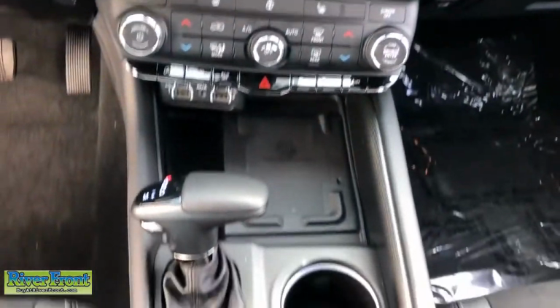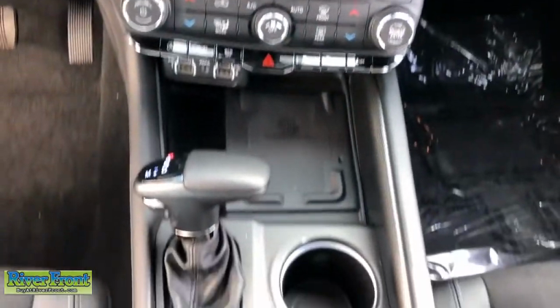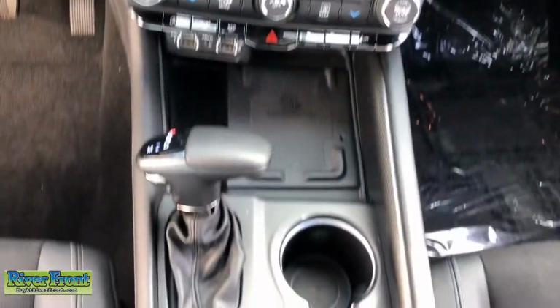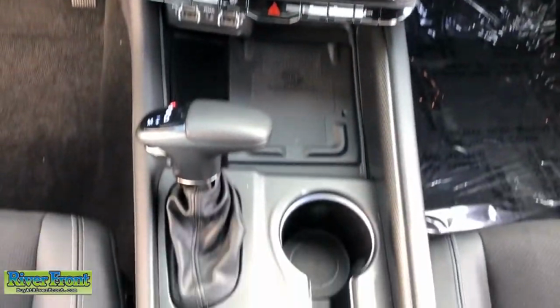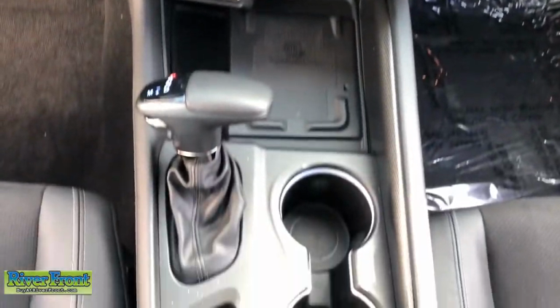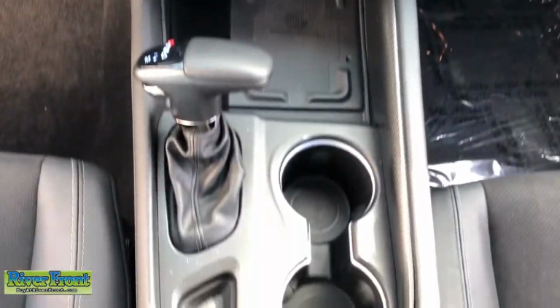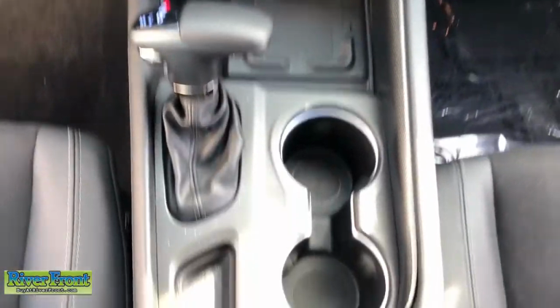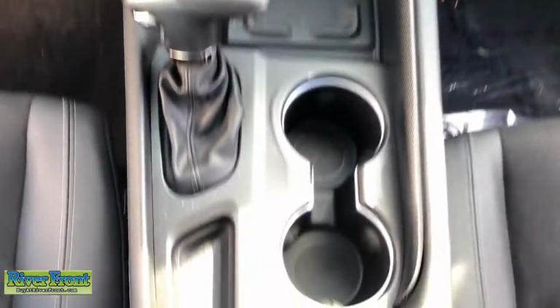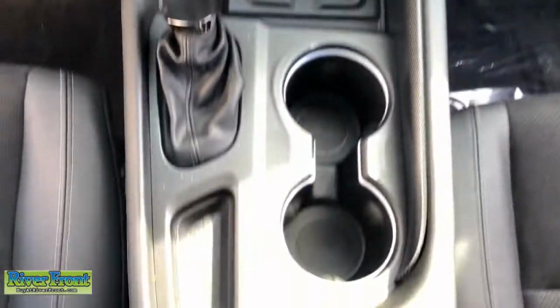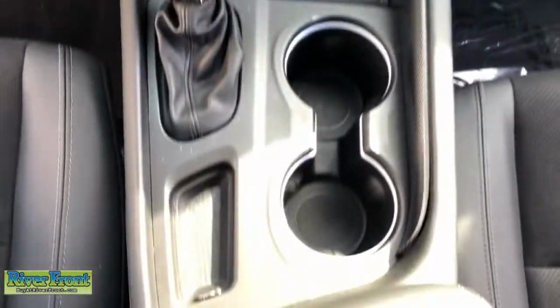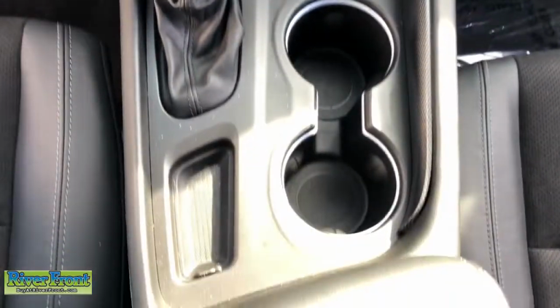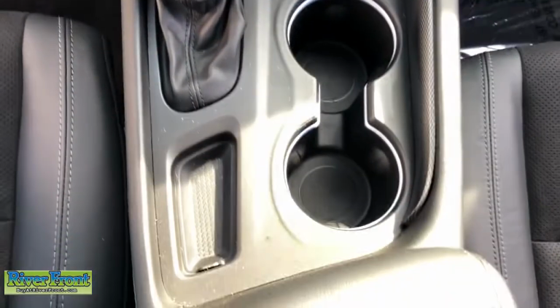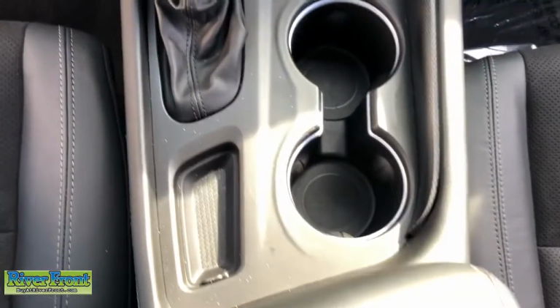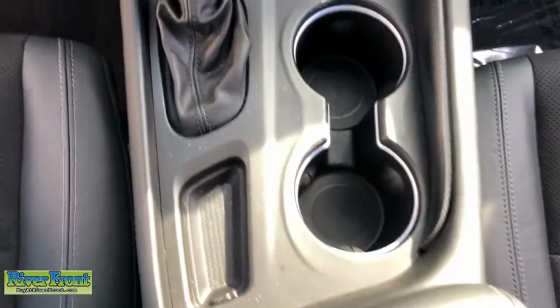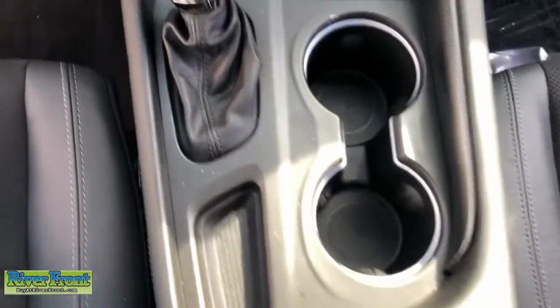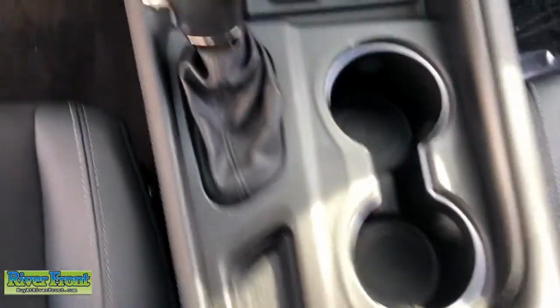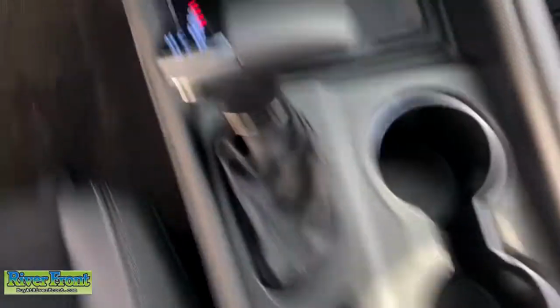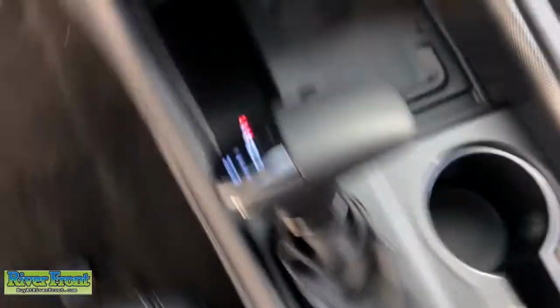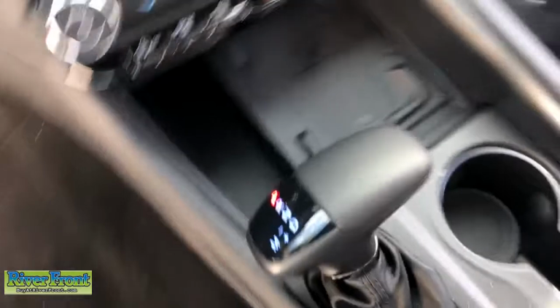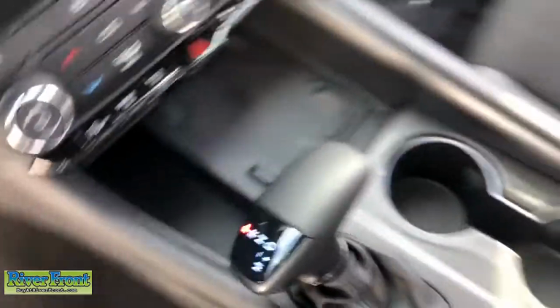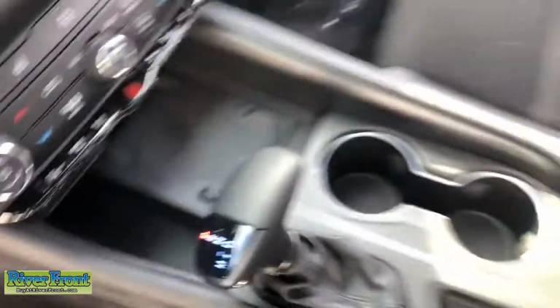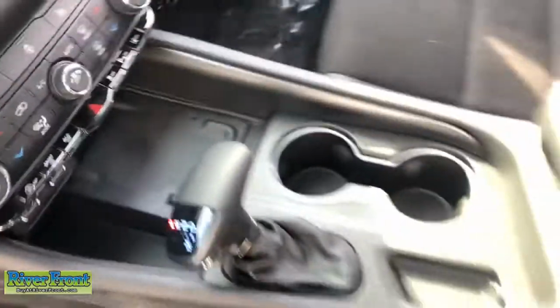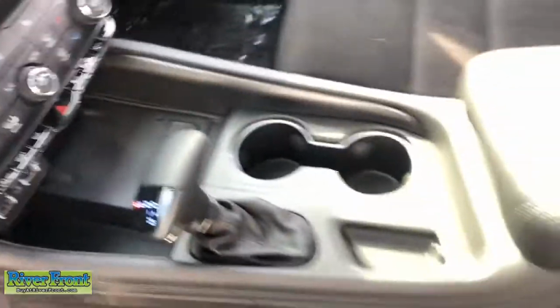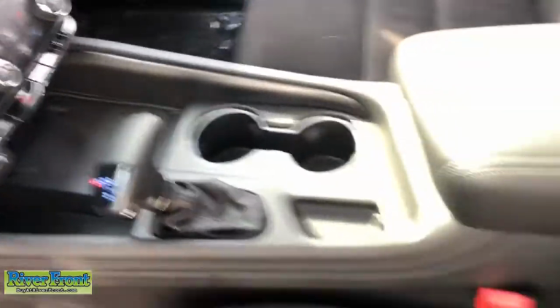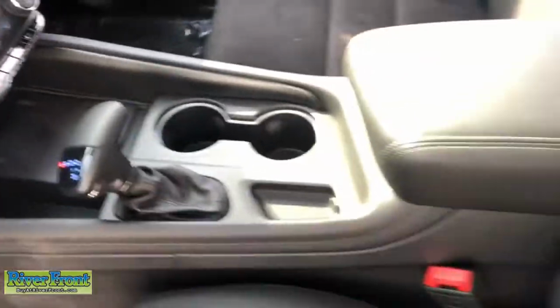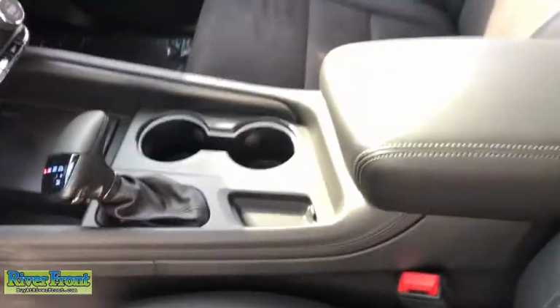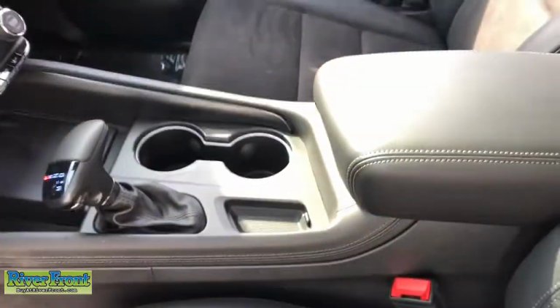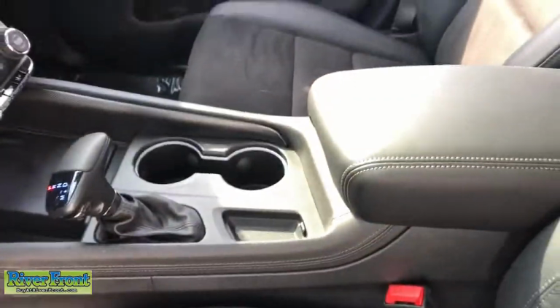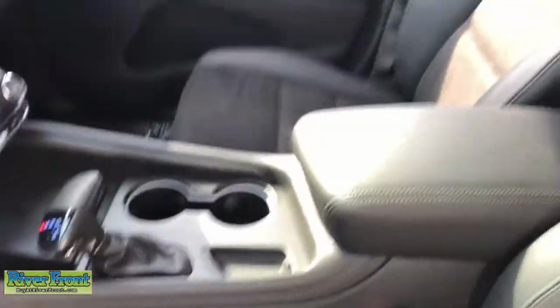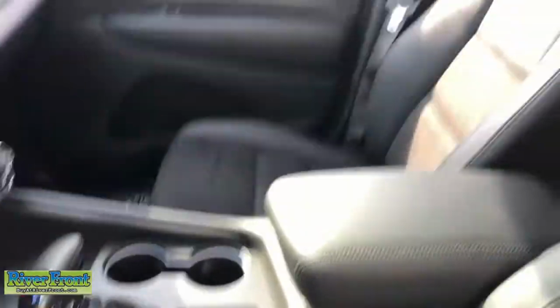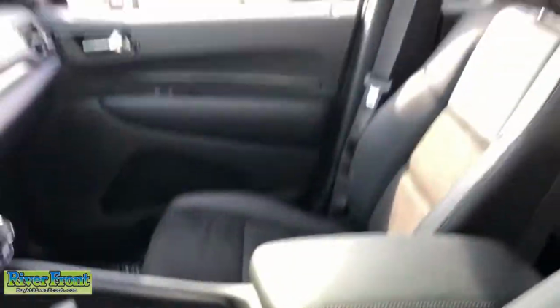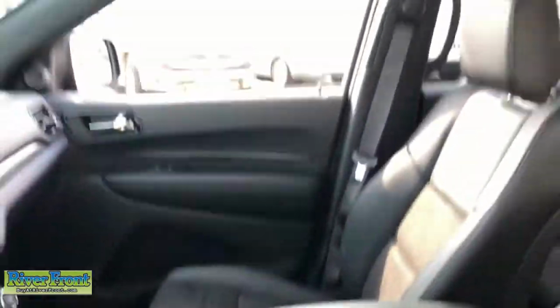Get the SUV that's got the style and strength to get the job done right. Test drive the Durango.